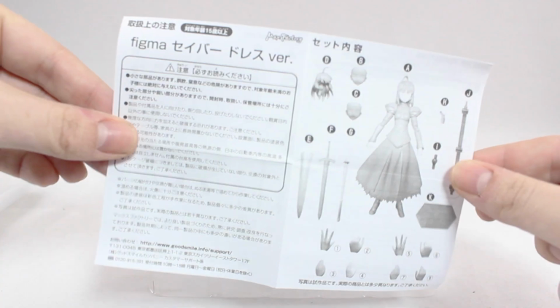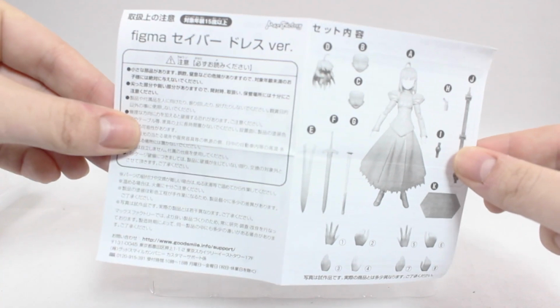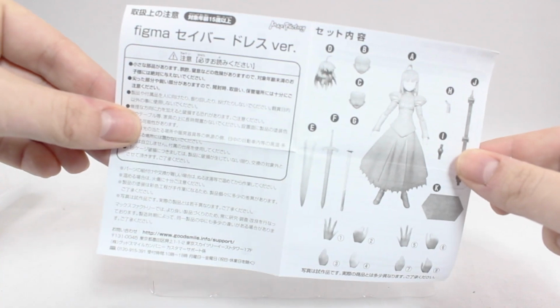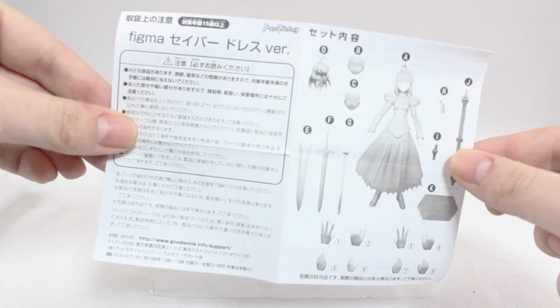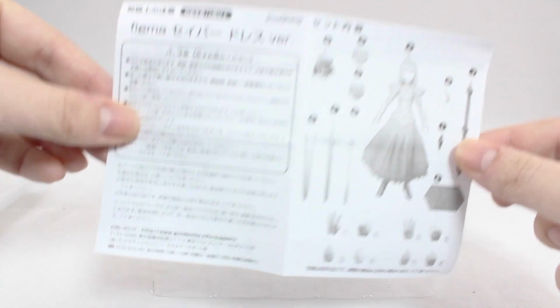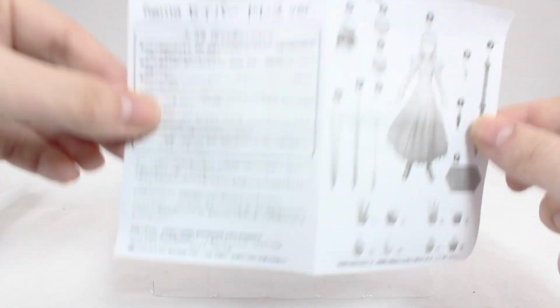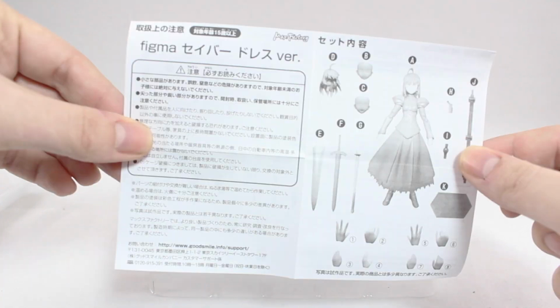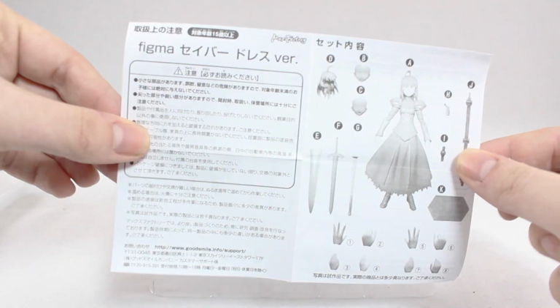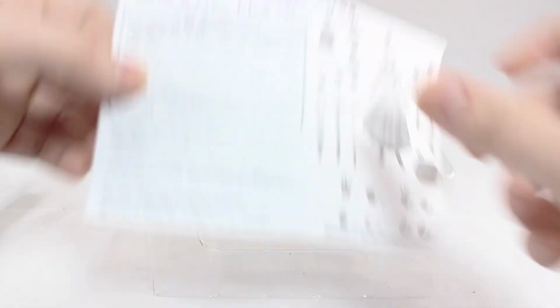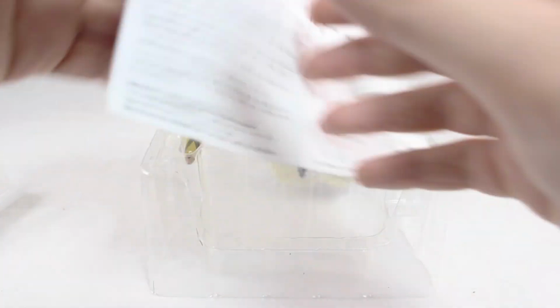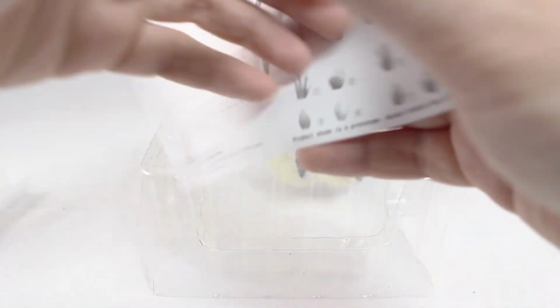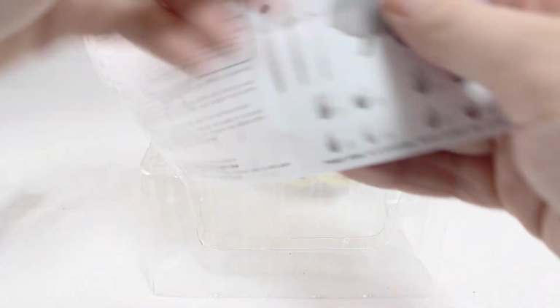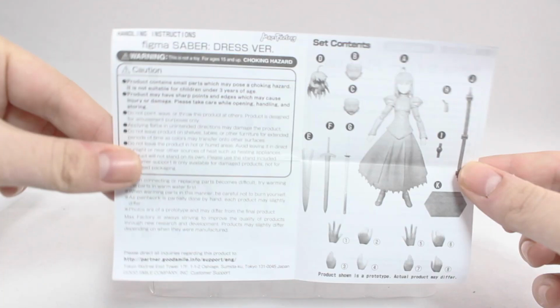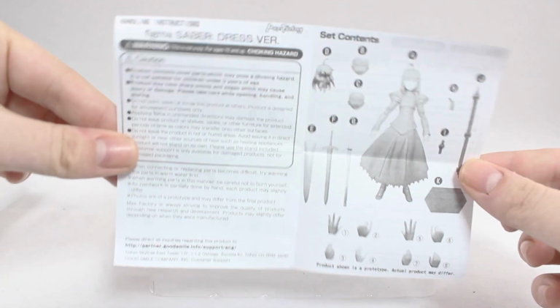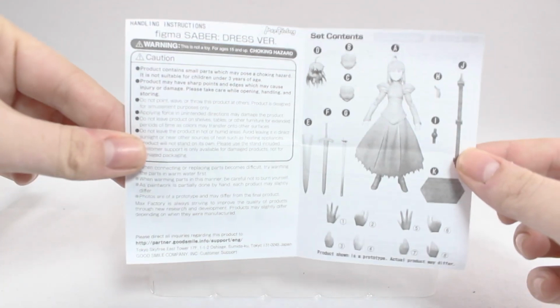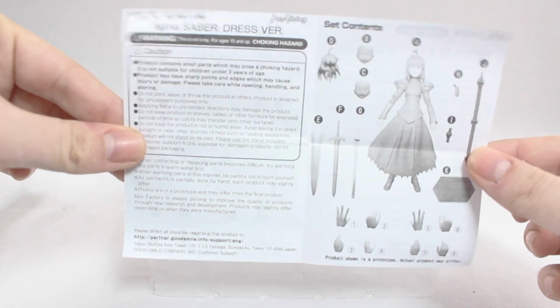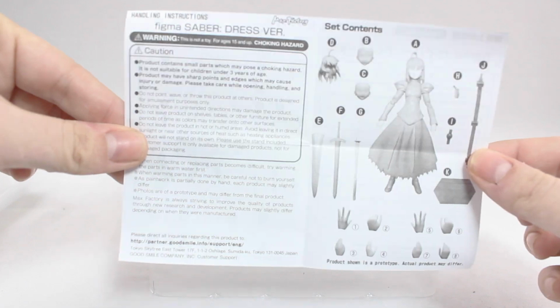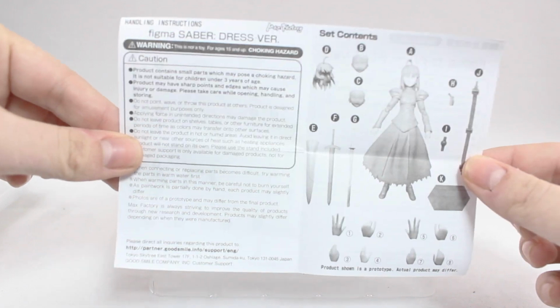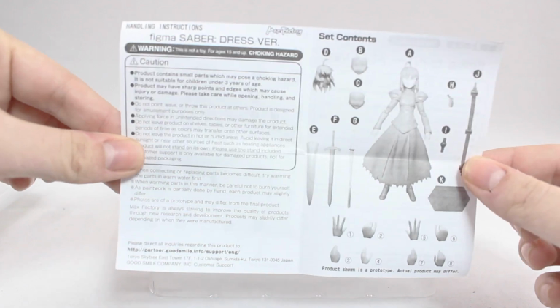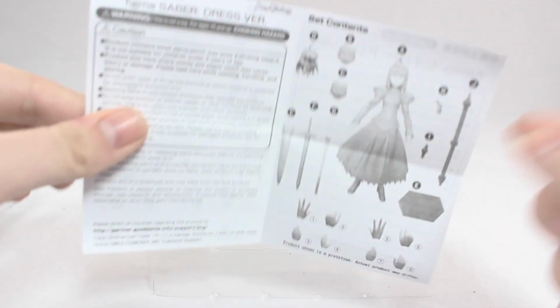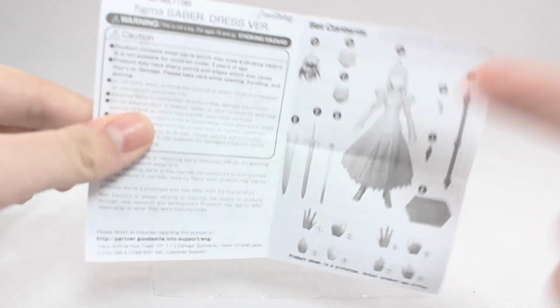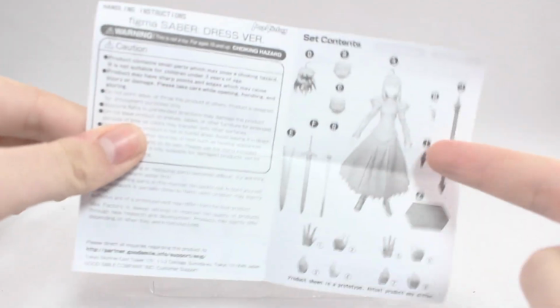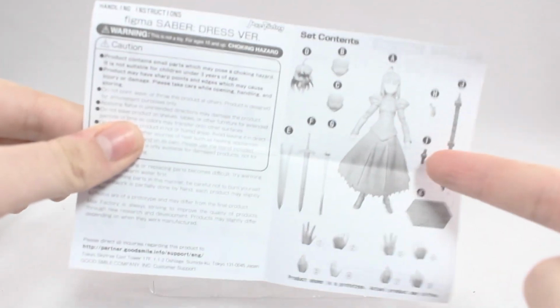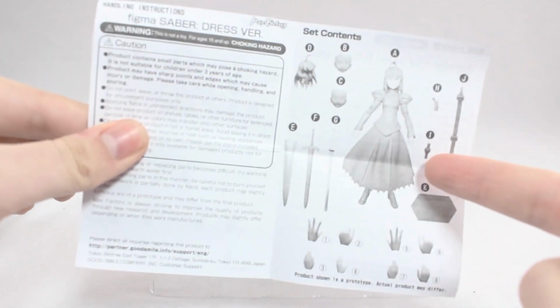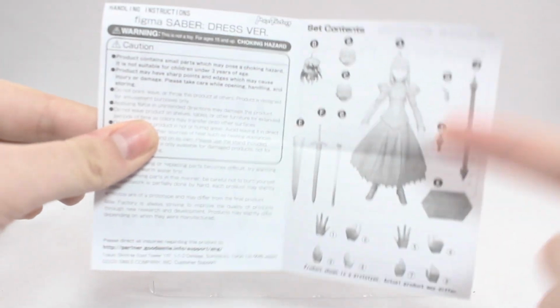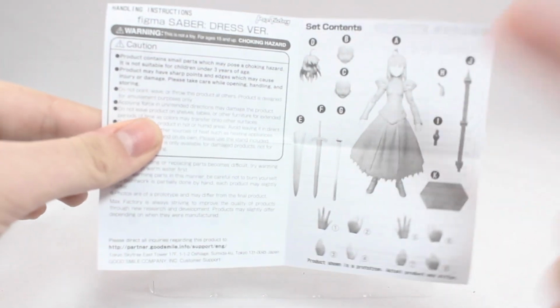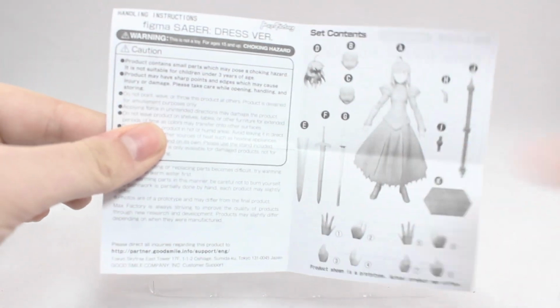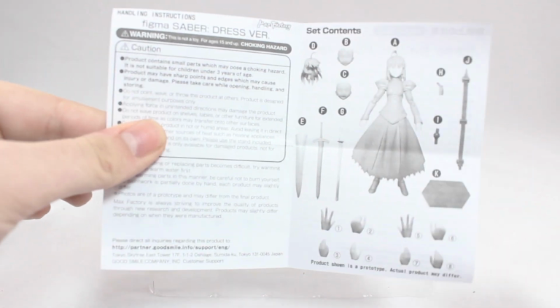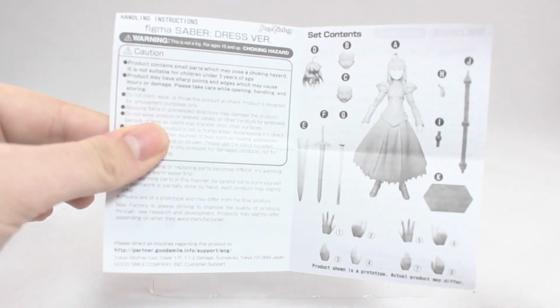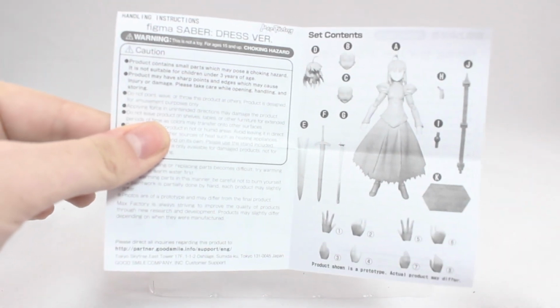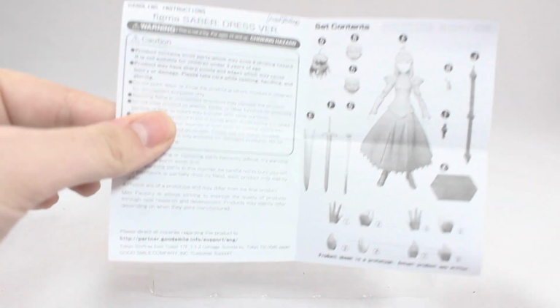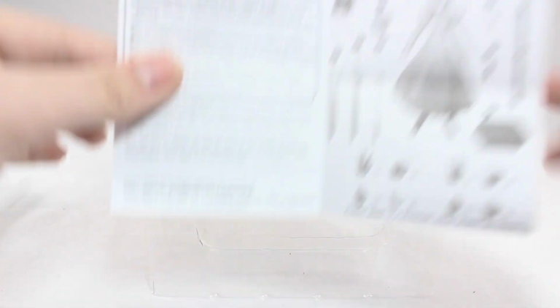A little different than usual — Japanese on this side, English on this side, and all the parts are listed out on this side here.